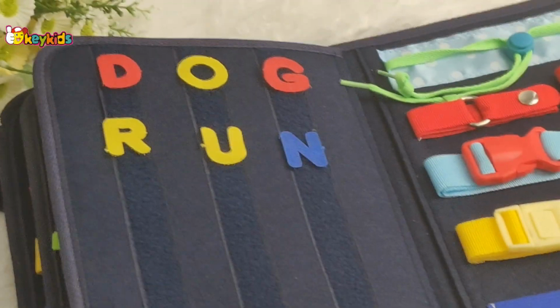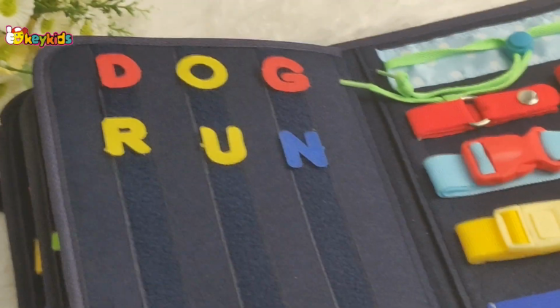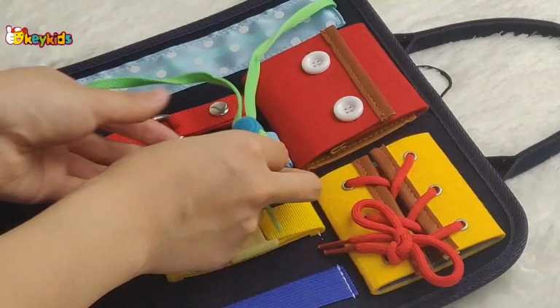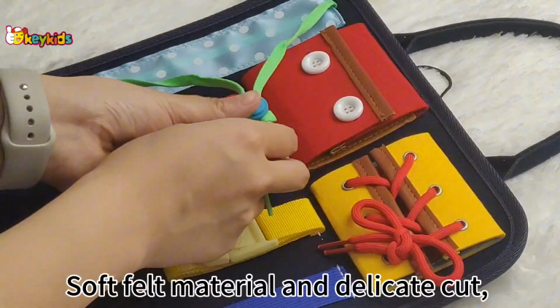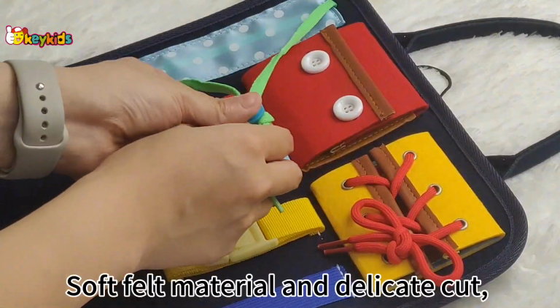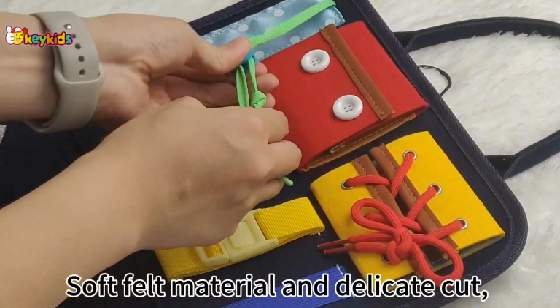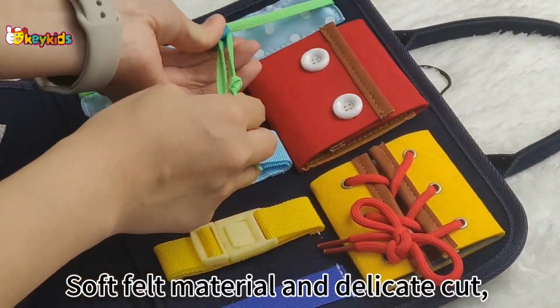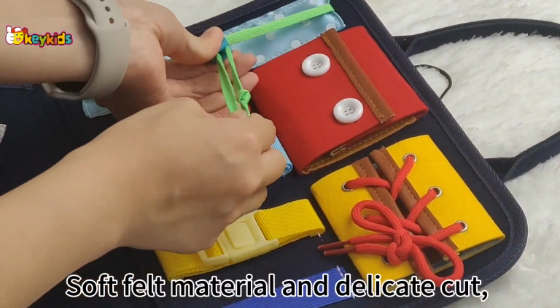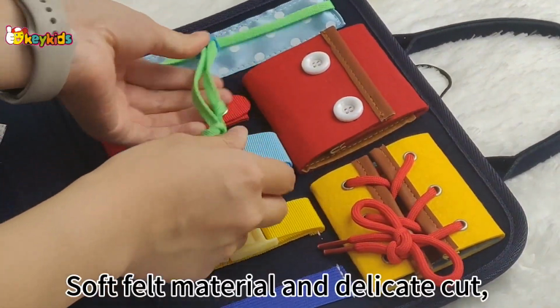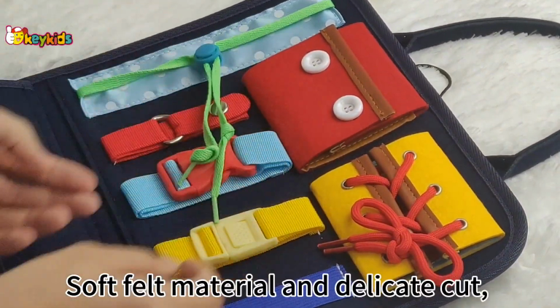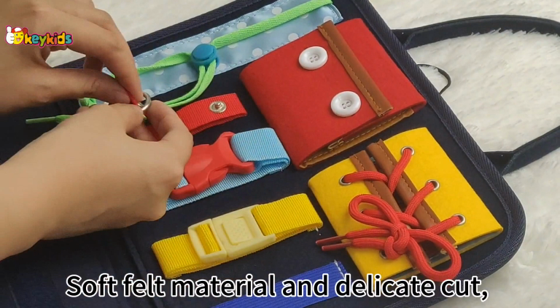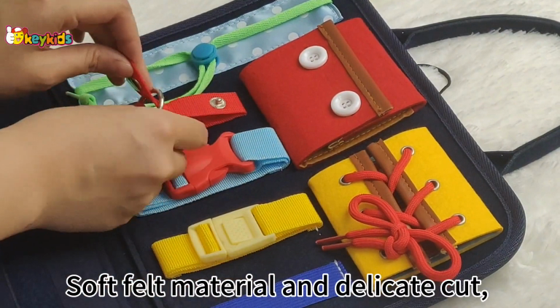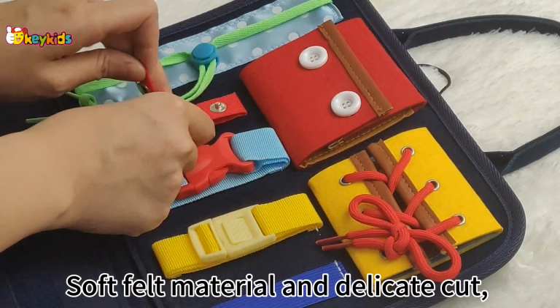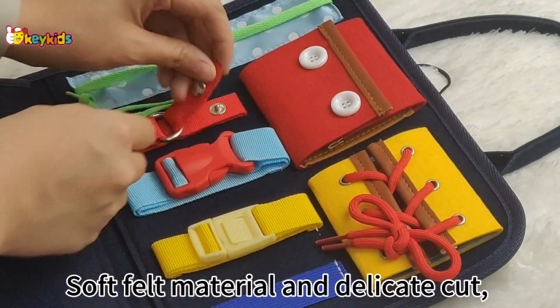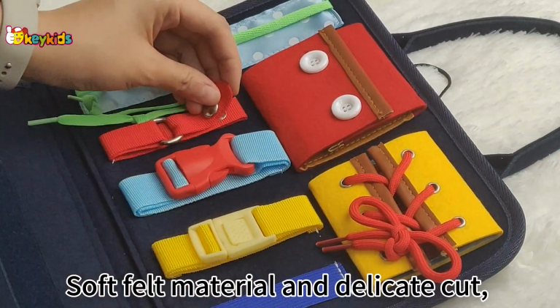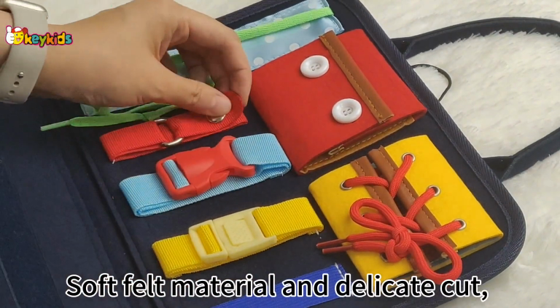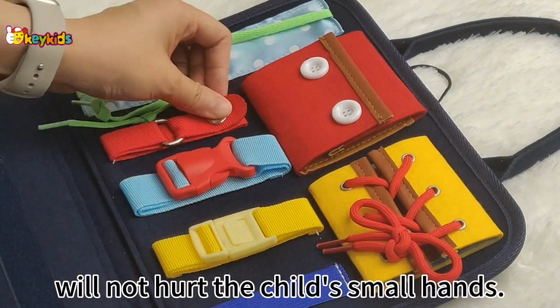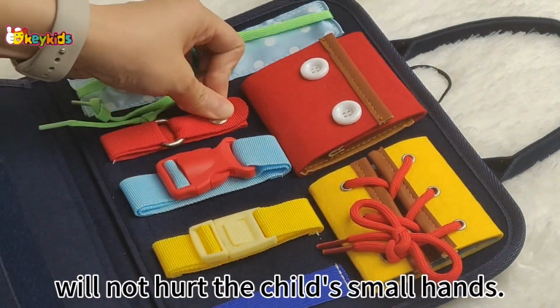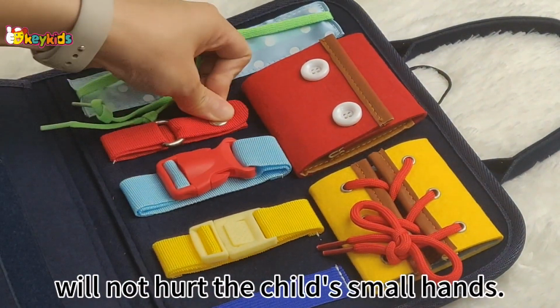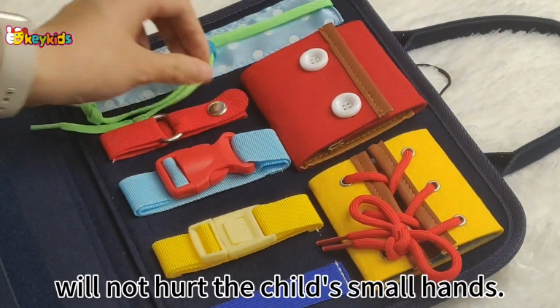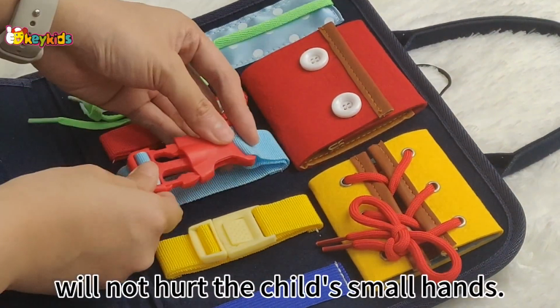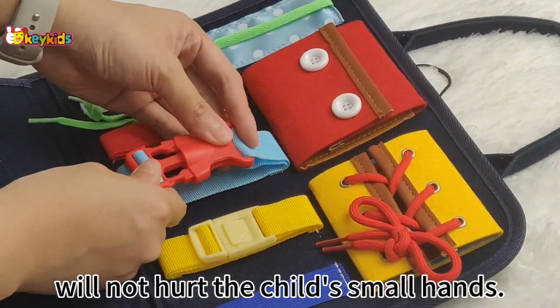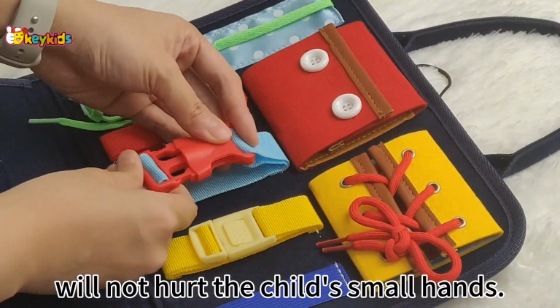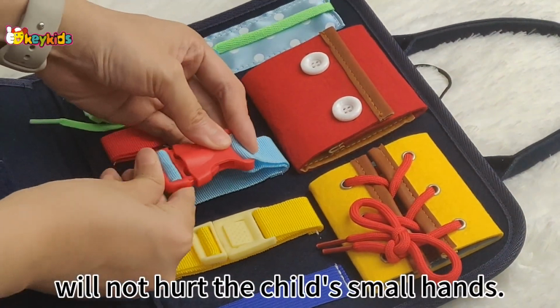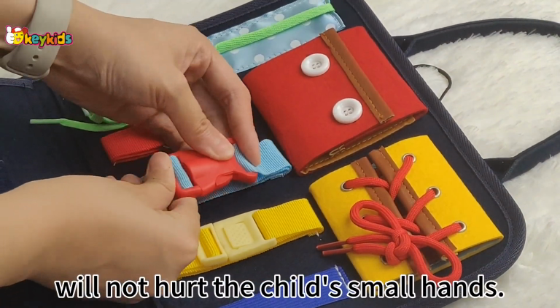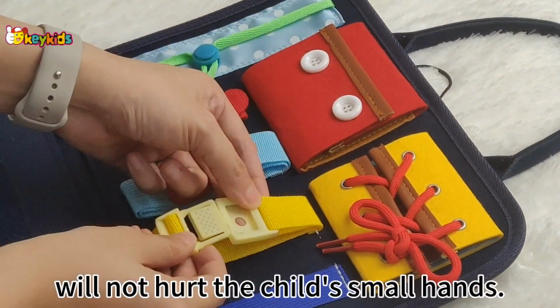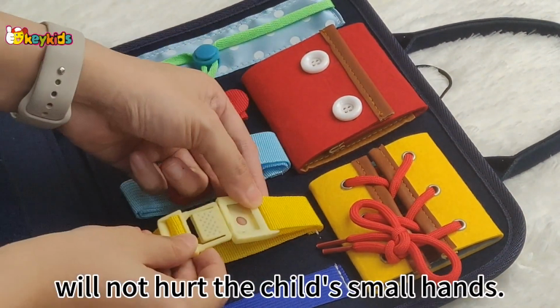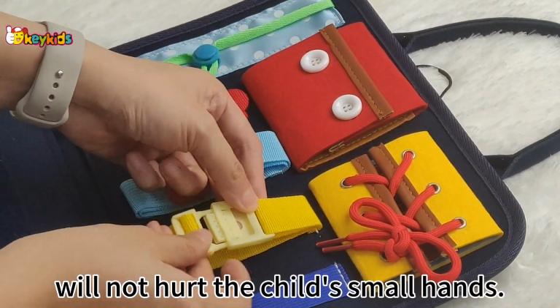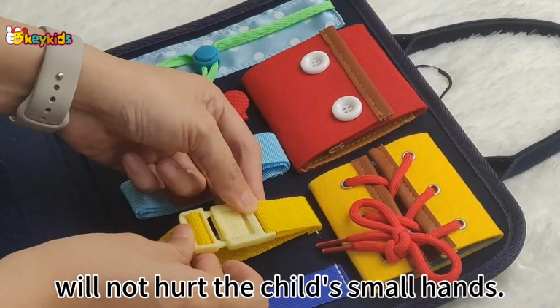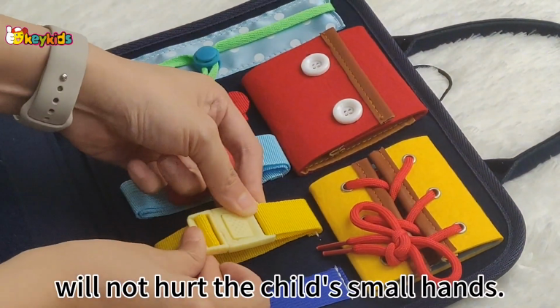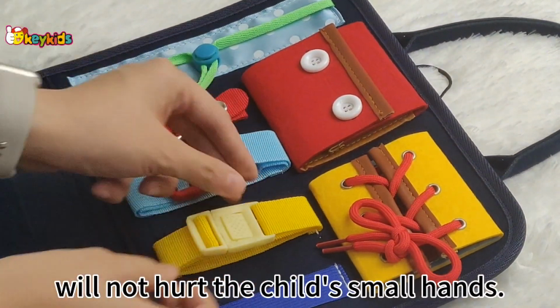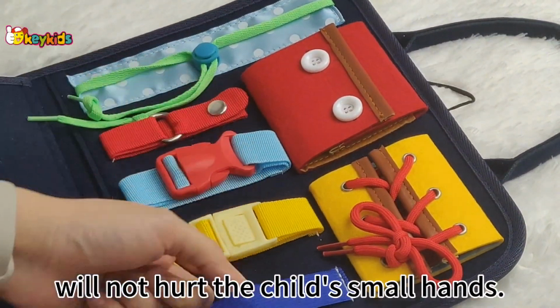The soft felt material and delicate cut will not hurt a child's small hands.